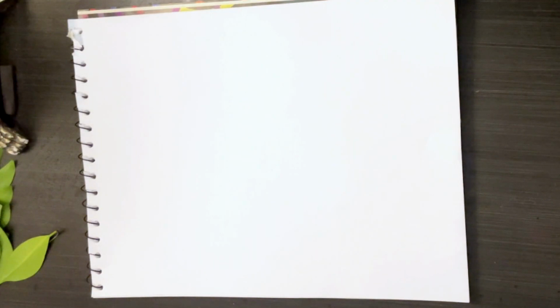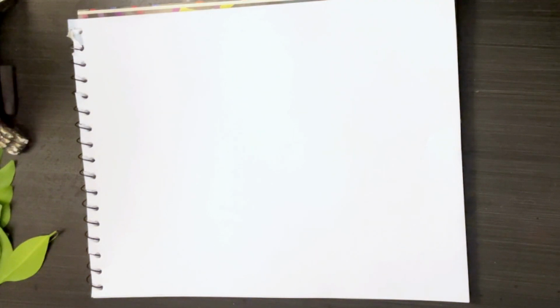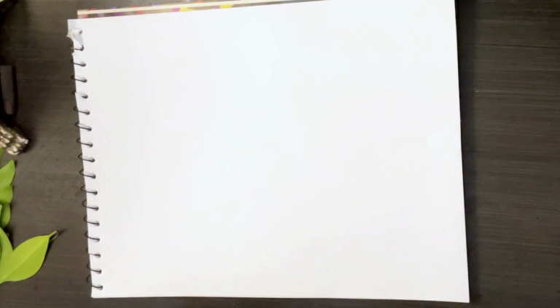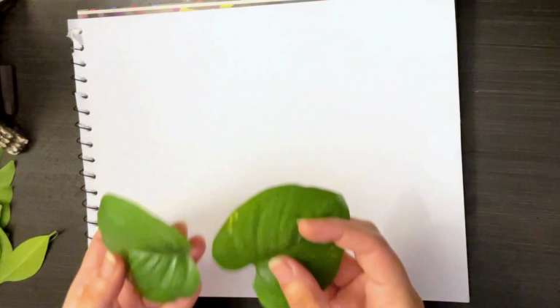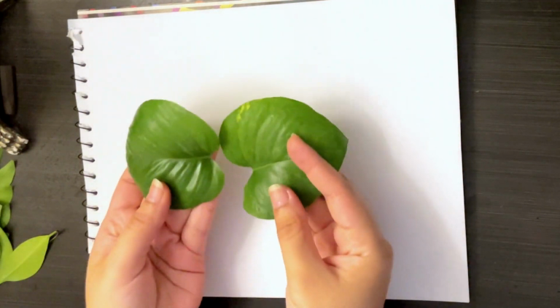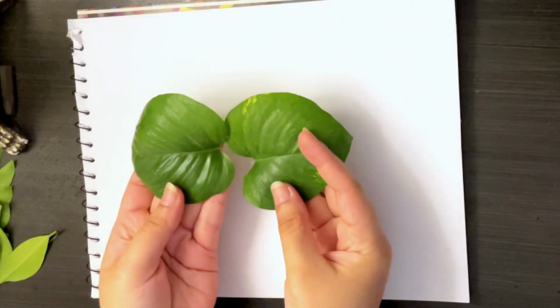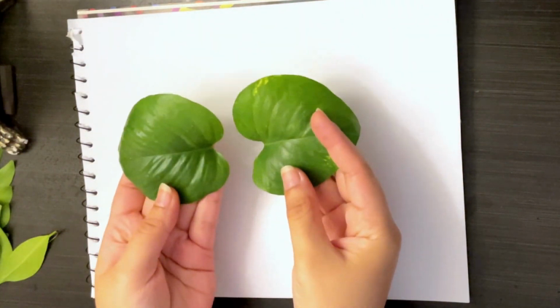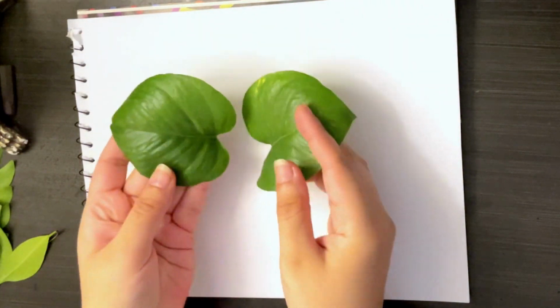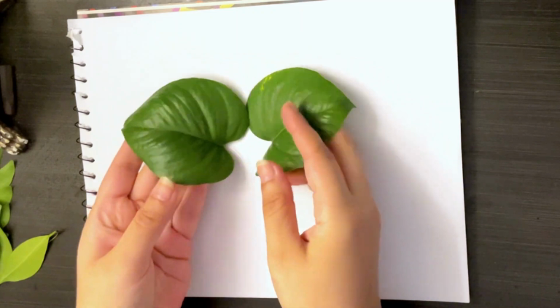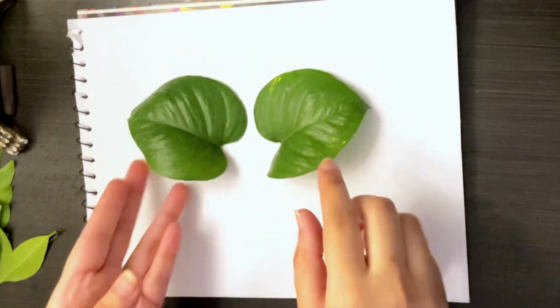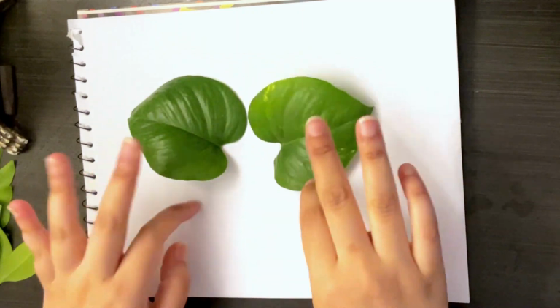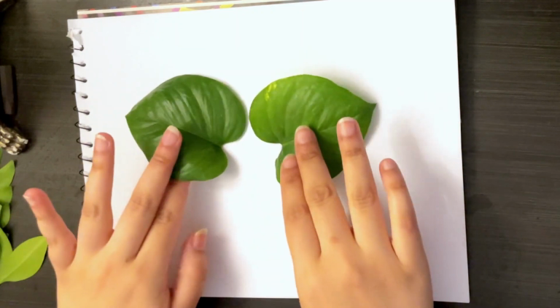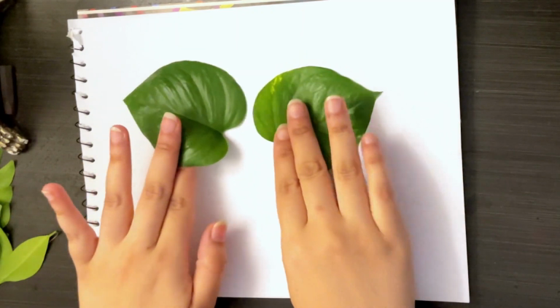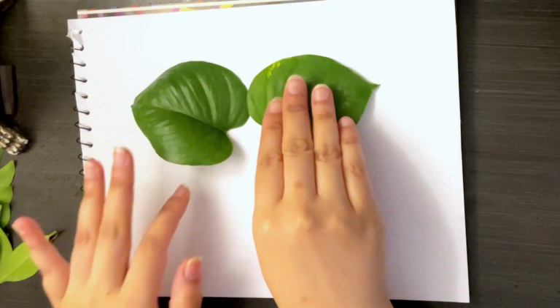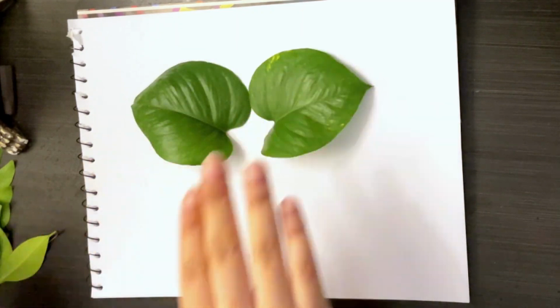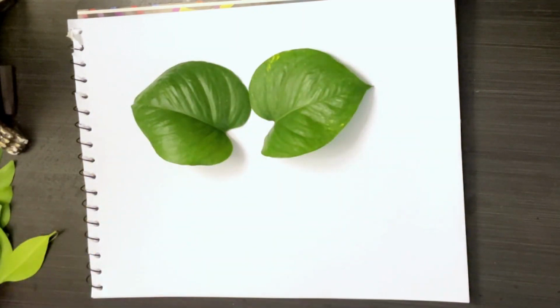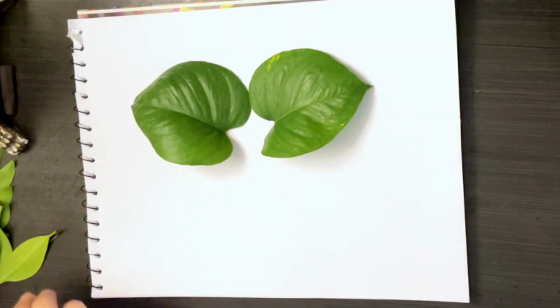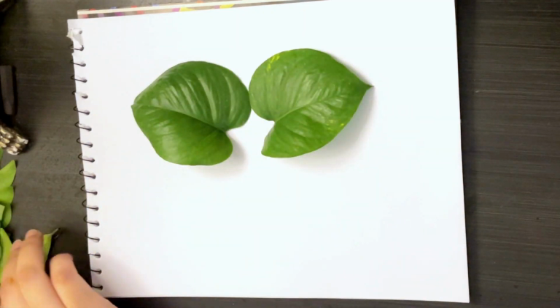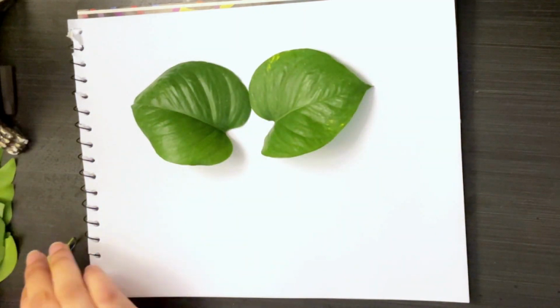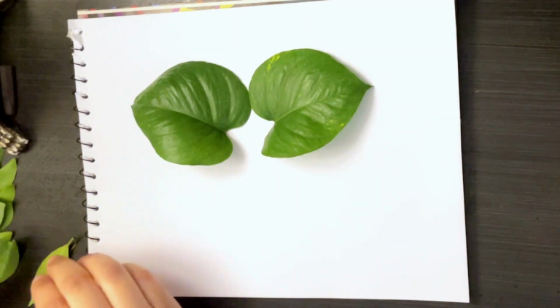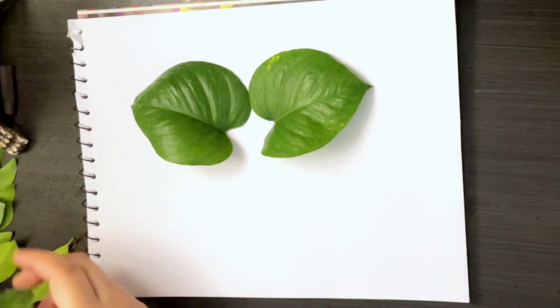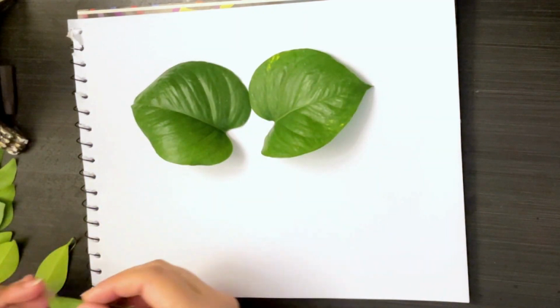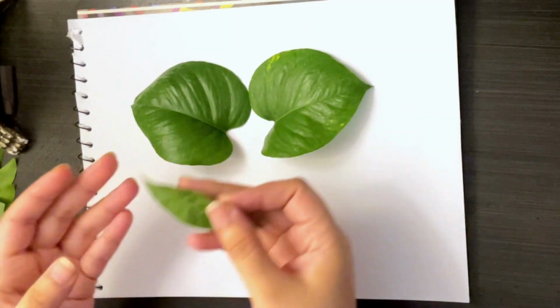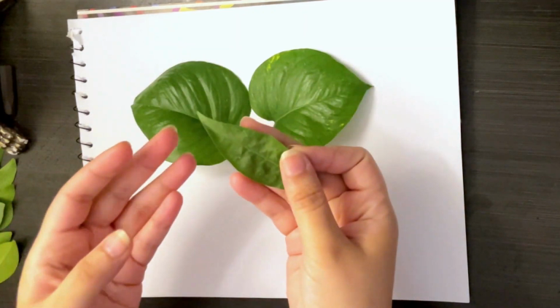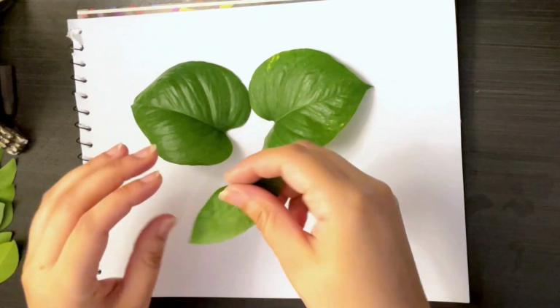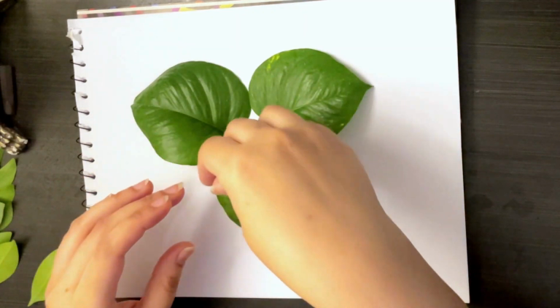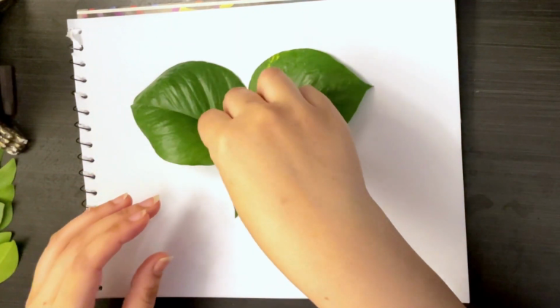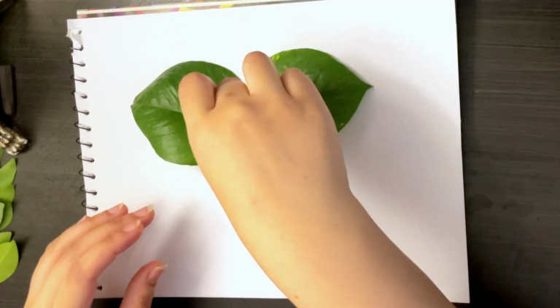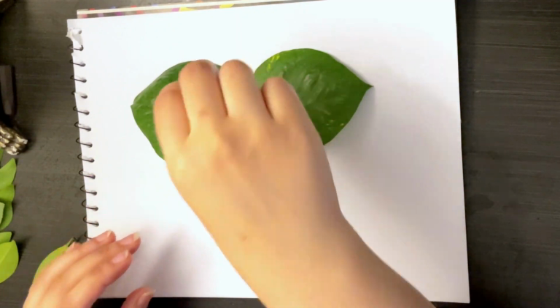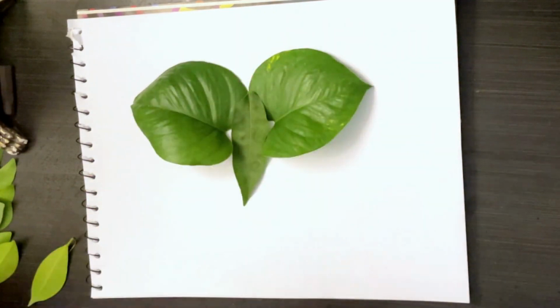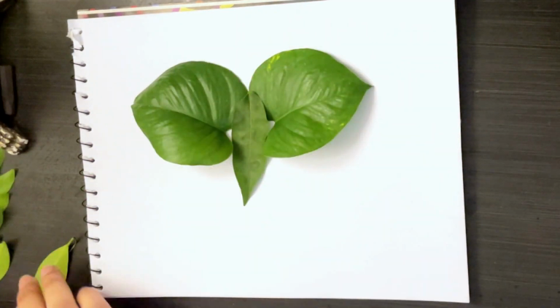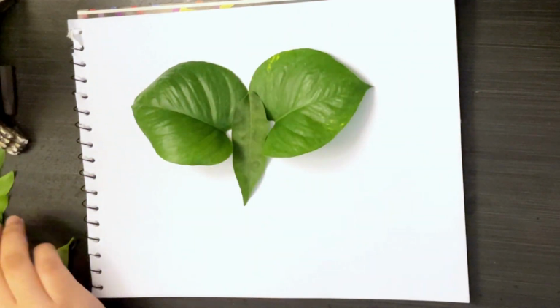Hi, everyone! Let's learn to draw a butterfly using leaves and paints.